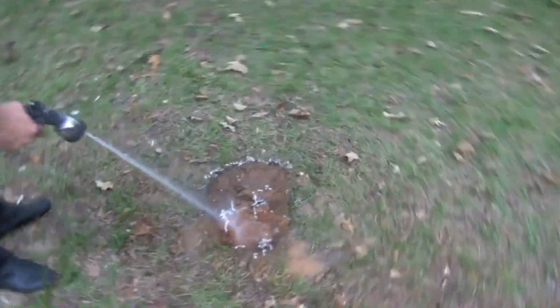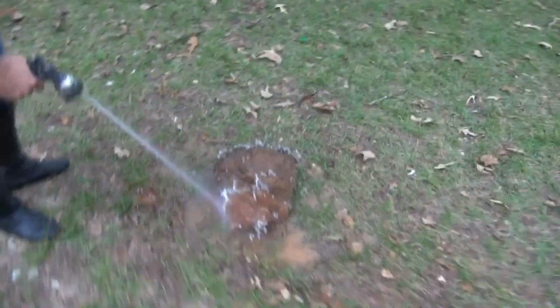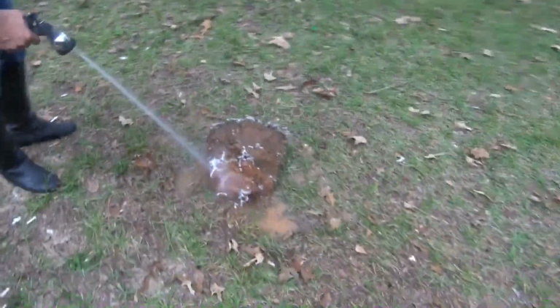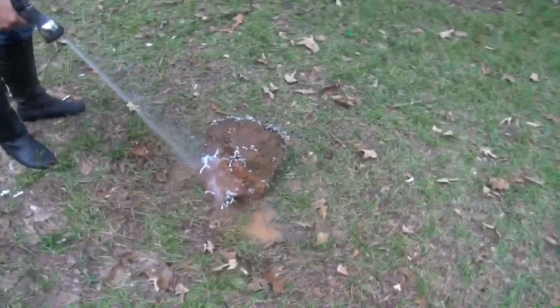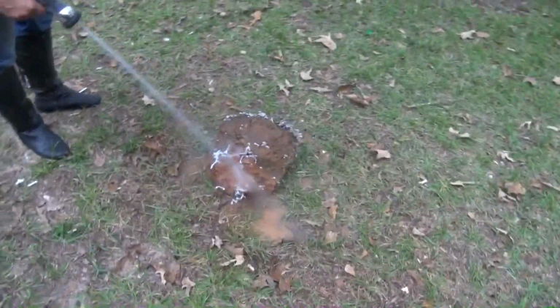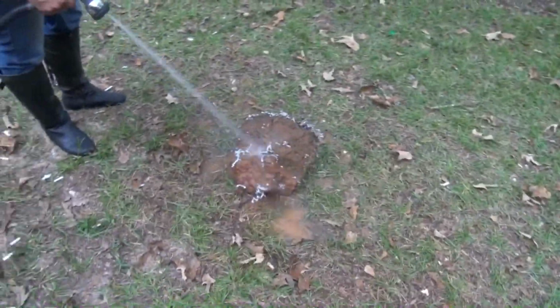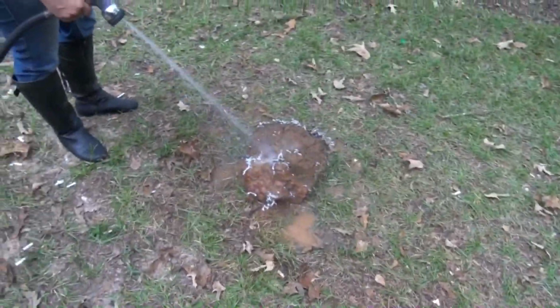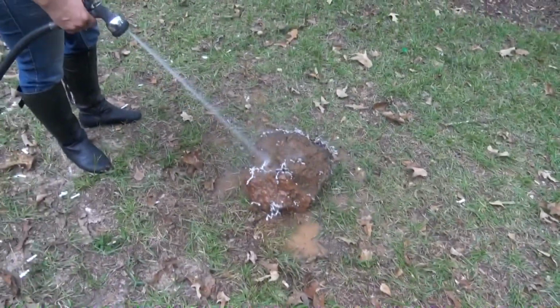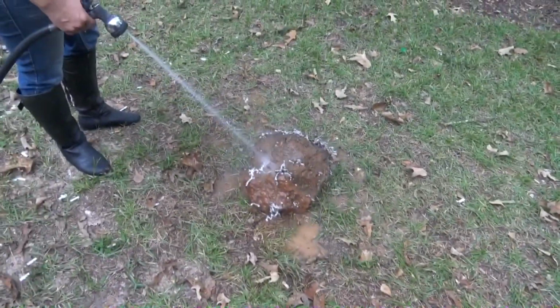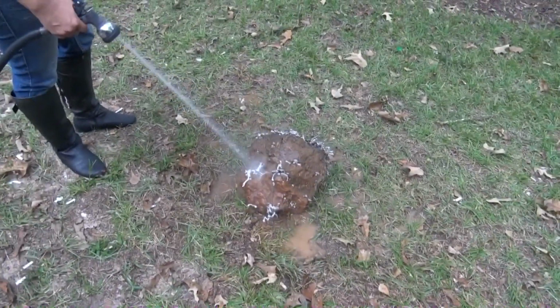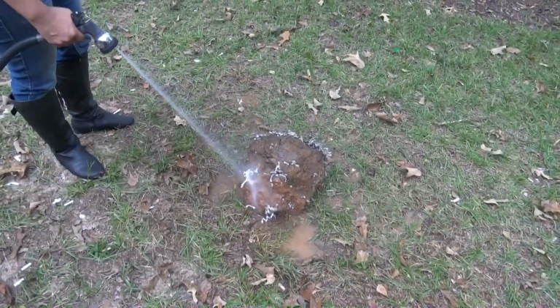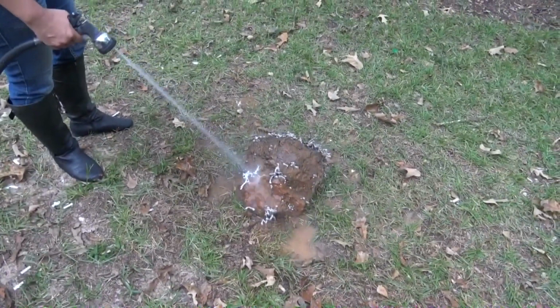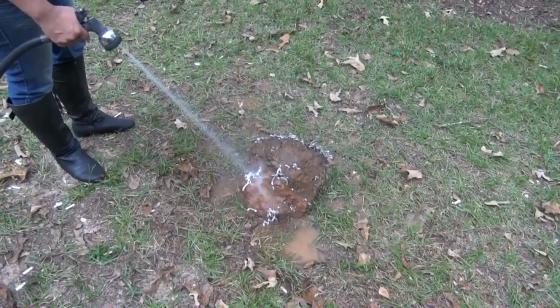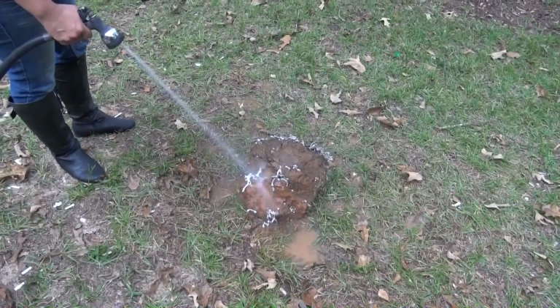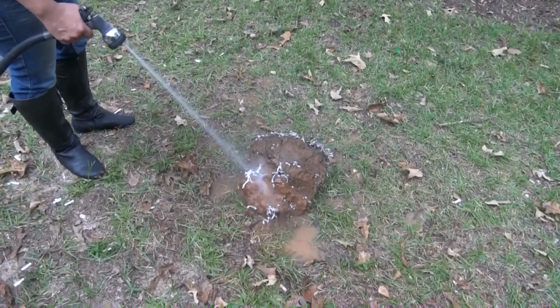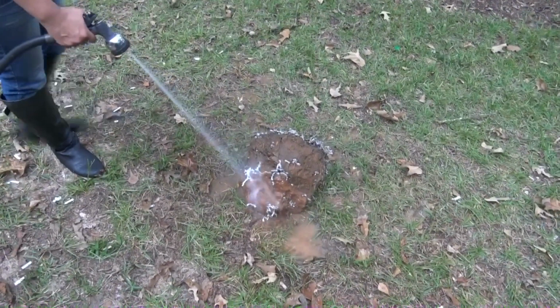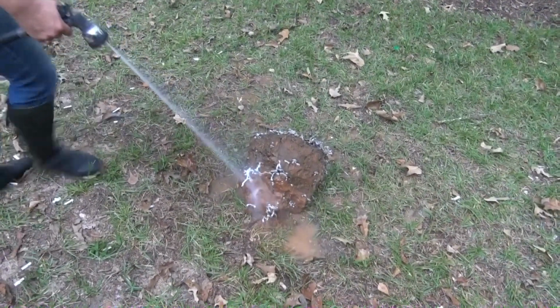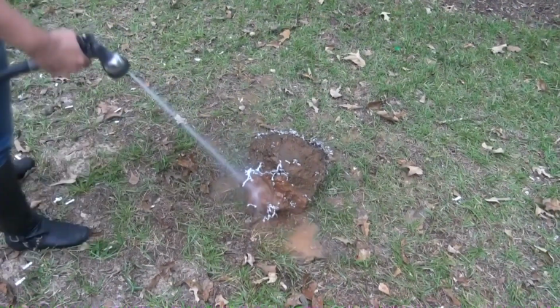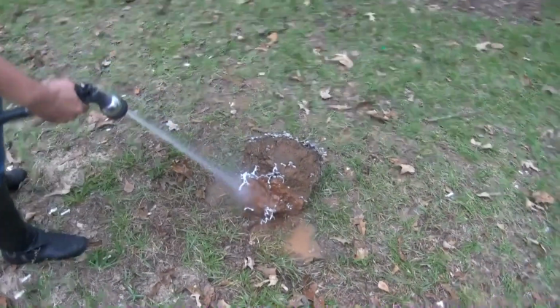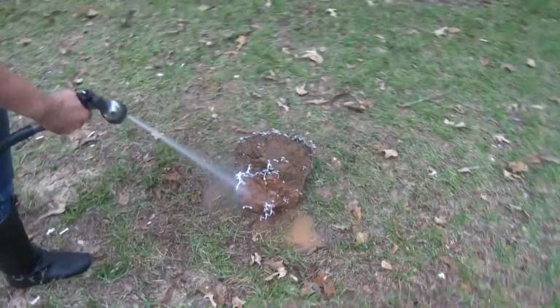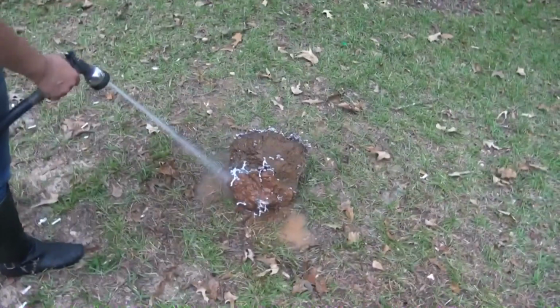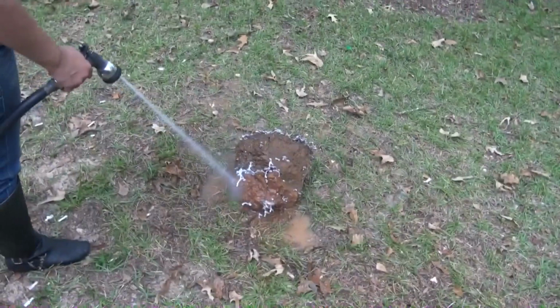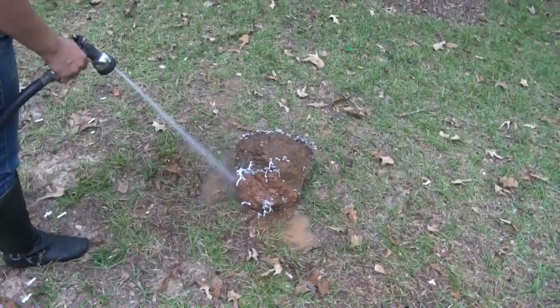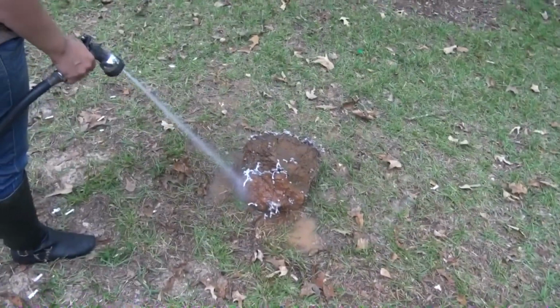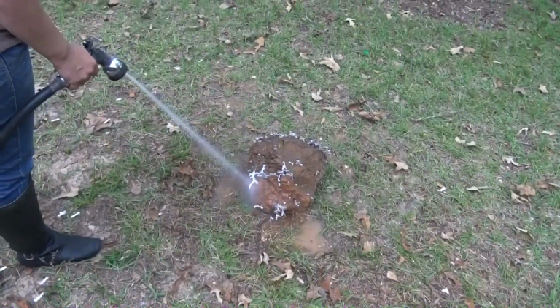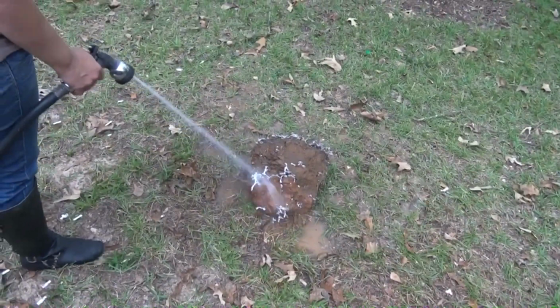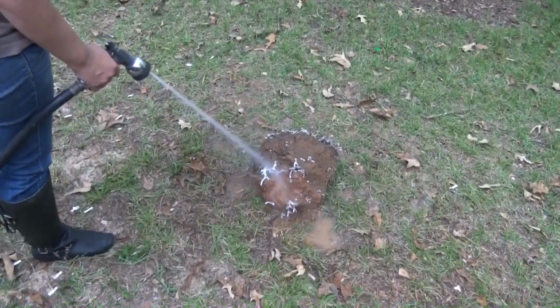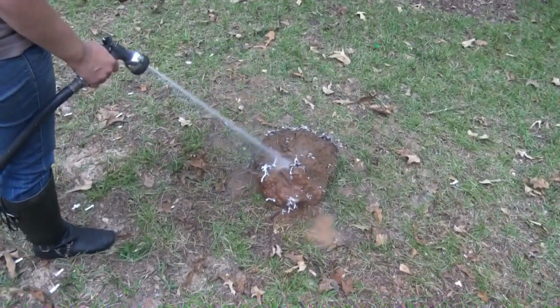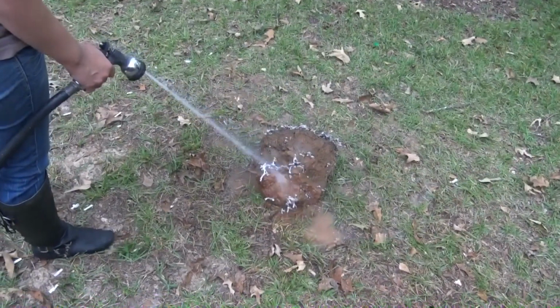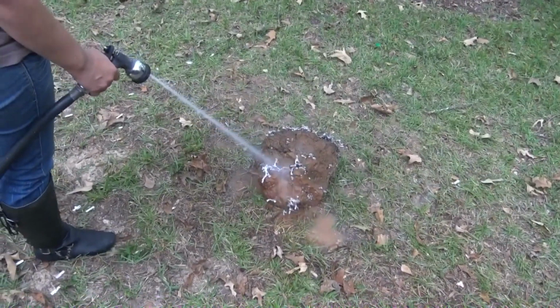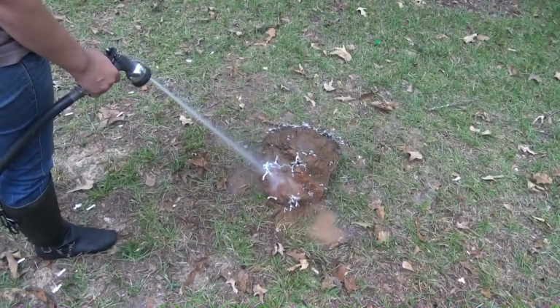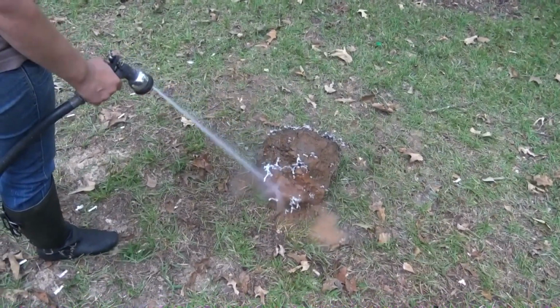Once it's finally freed from the ground, it's just a matter of attacking it with the garden hose until all the dirt is gone.